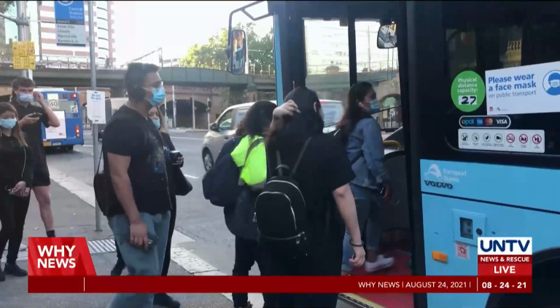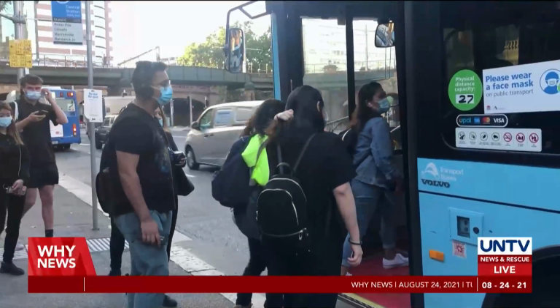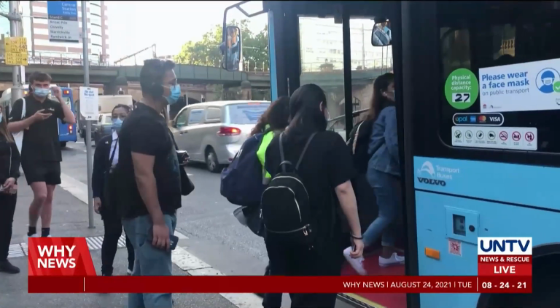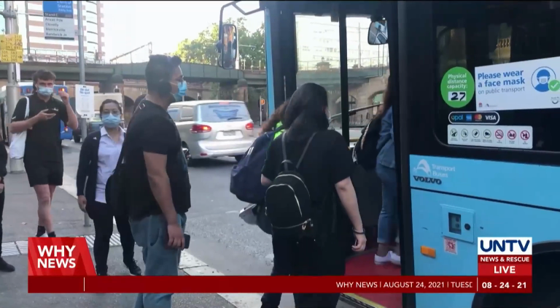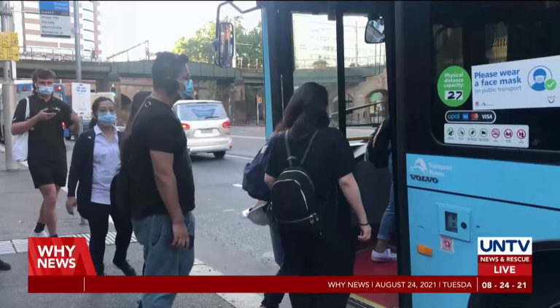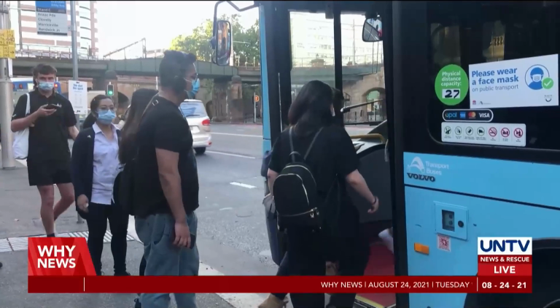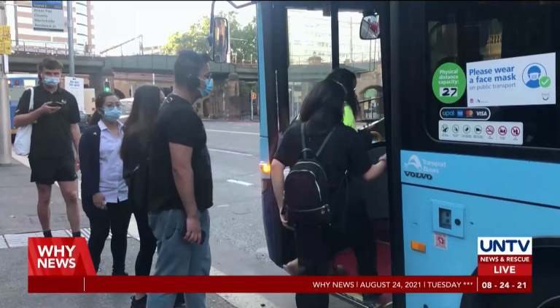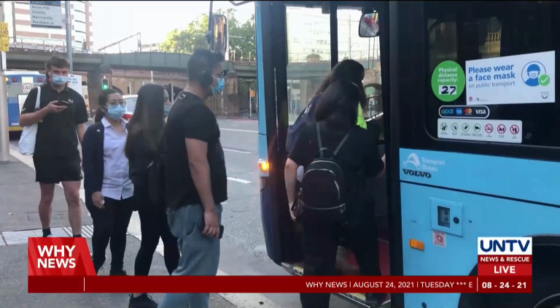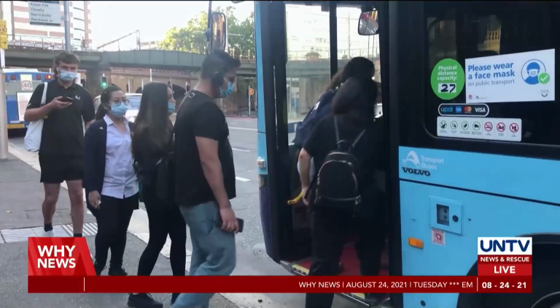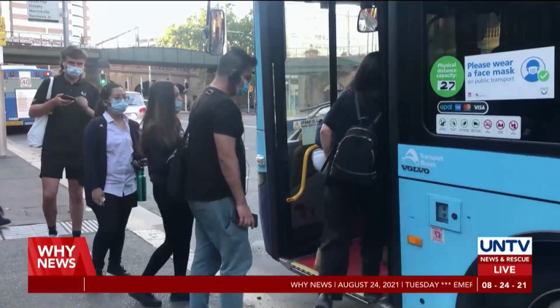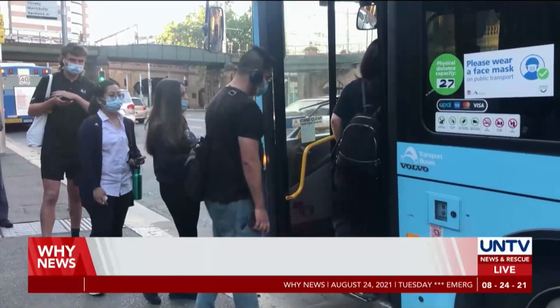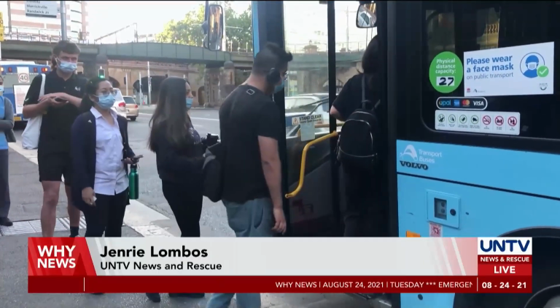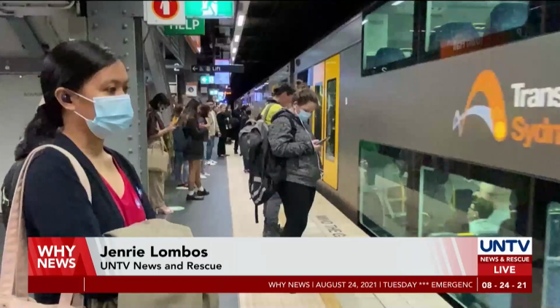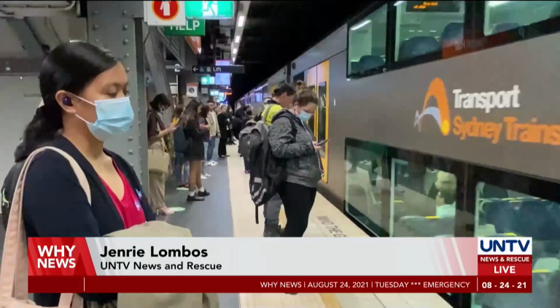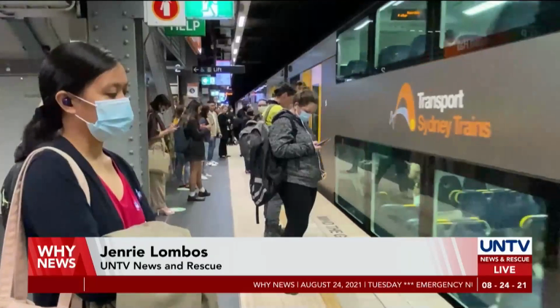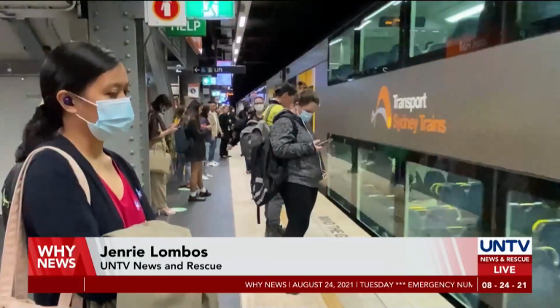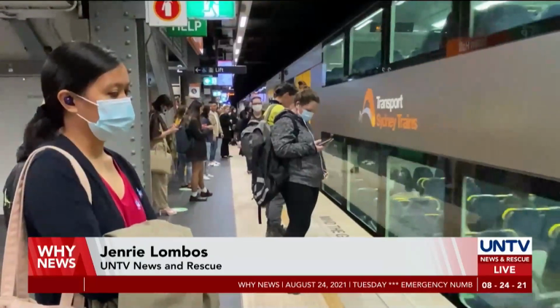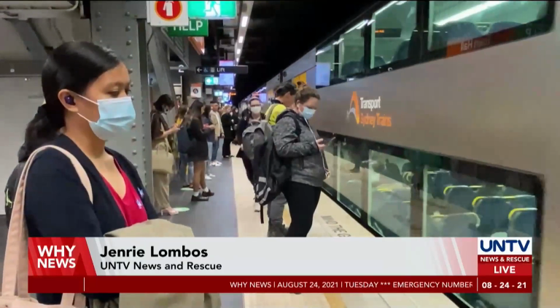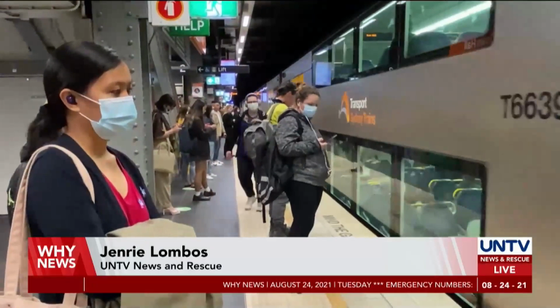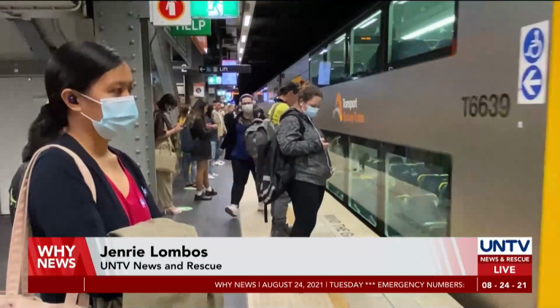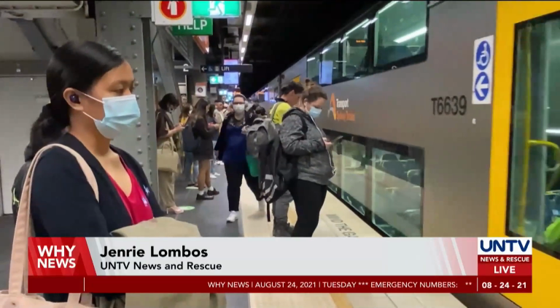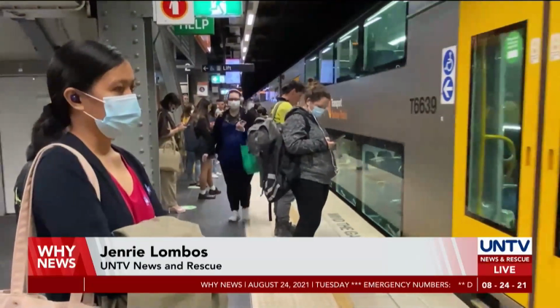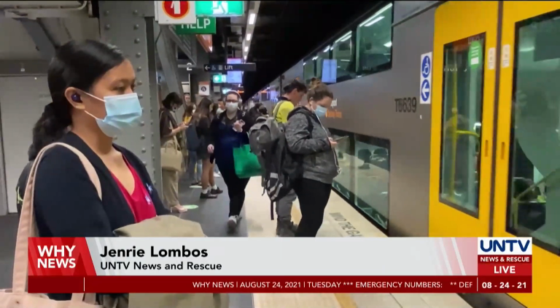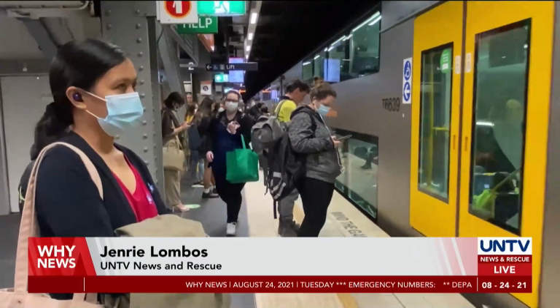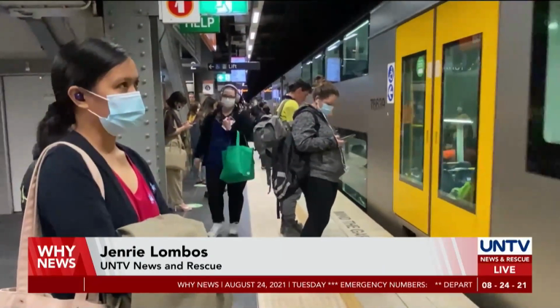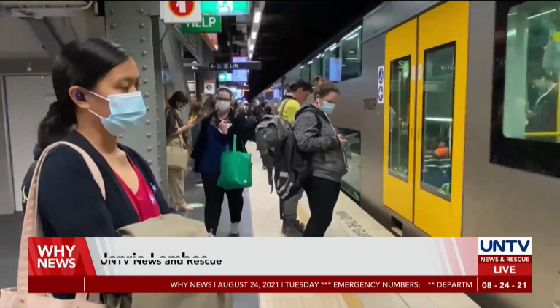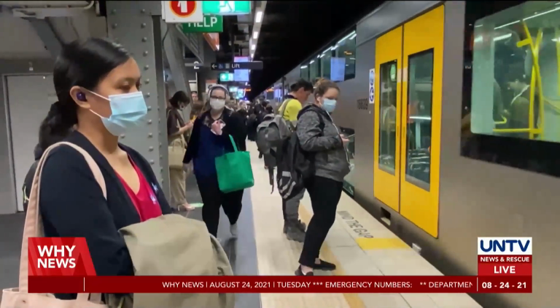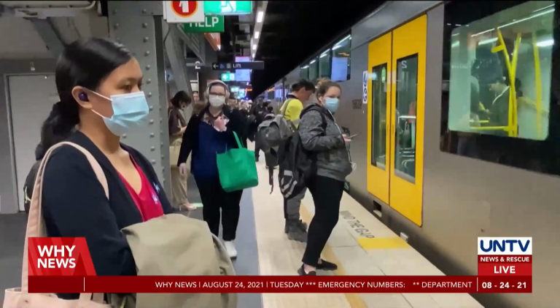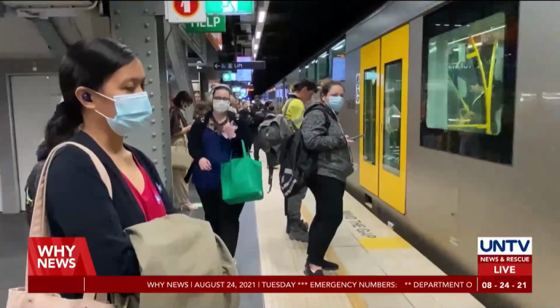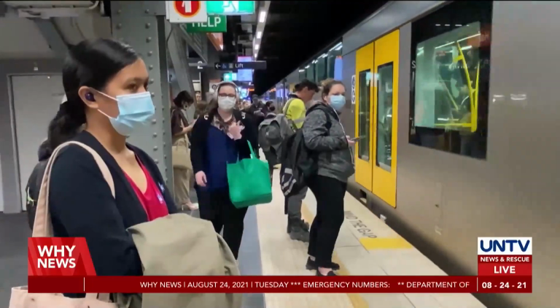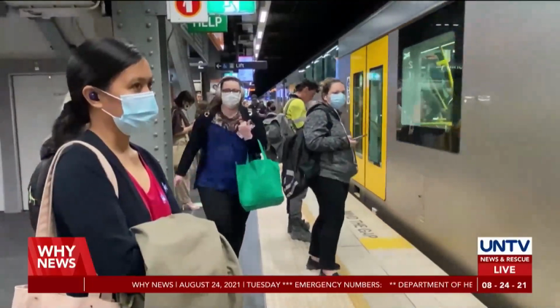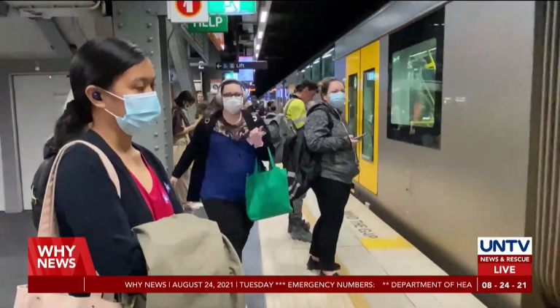Jenry Lombos, UNTV News and Rescue. We serve the people. We give glory to God.